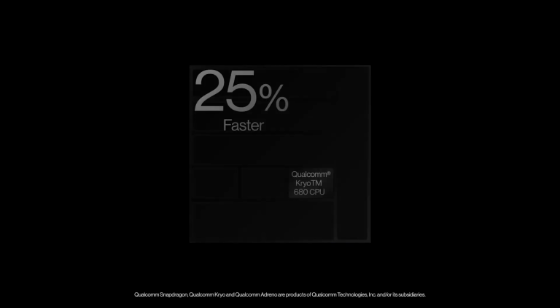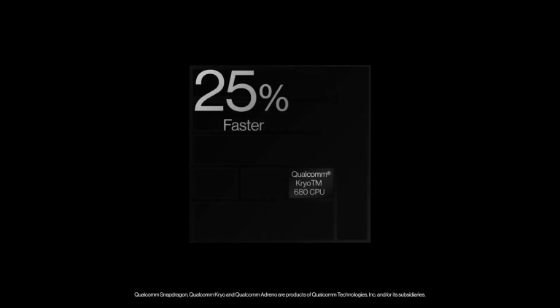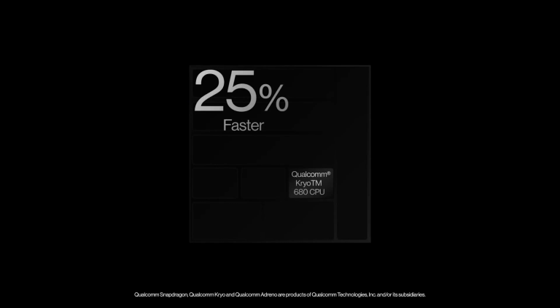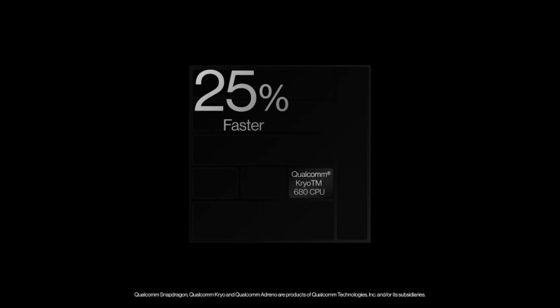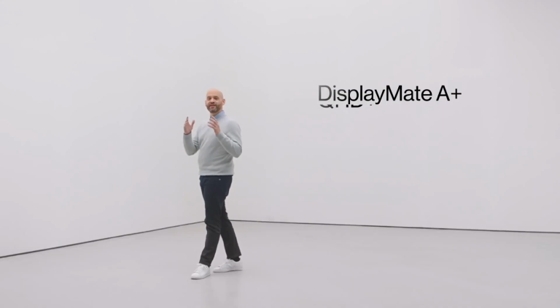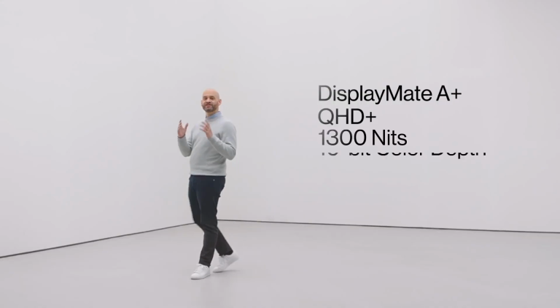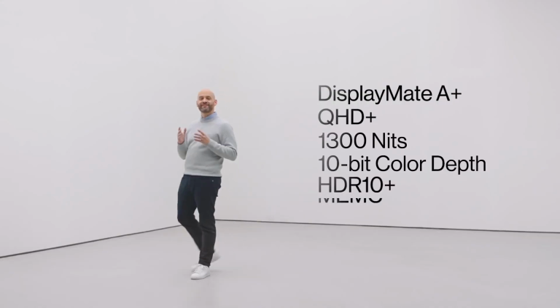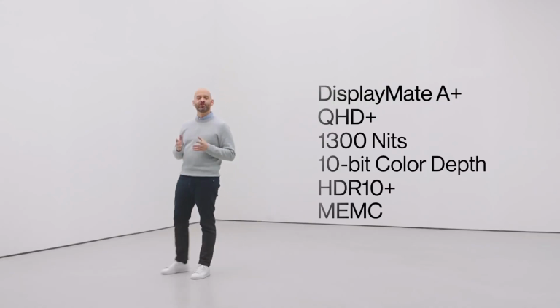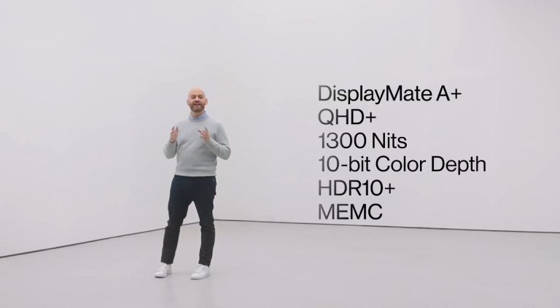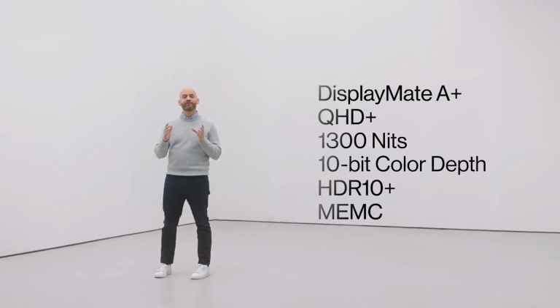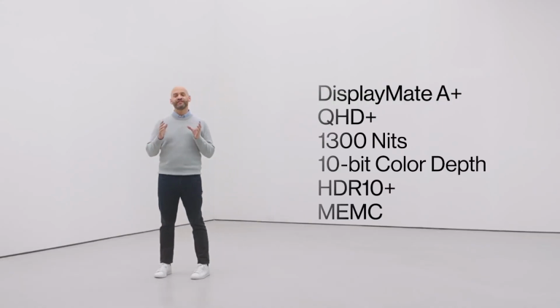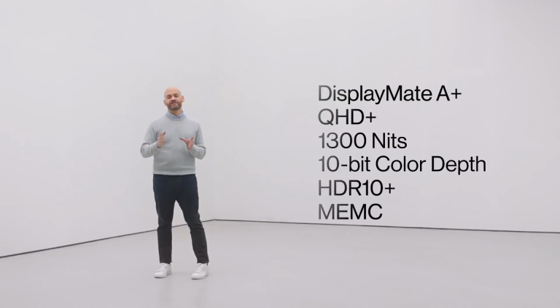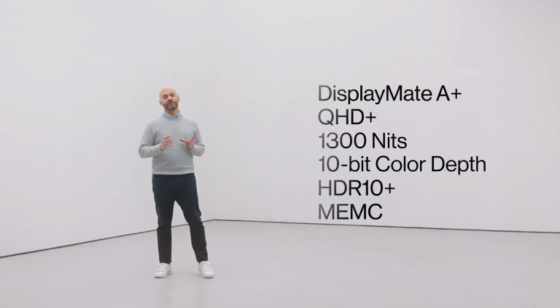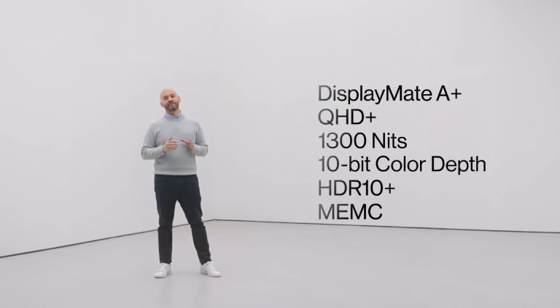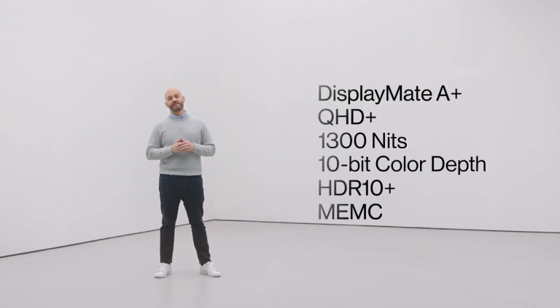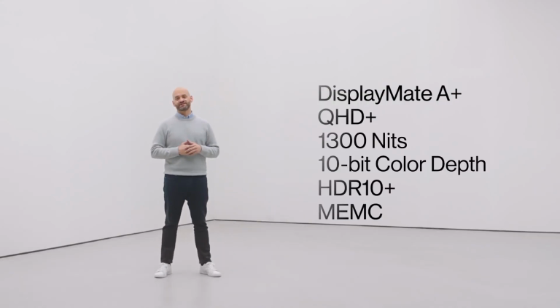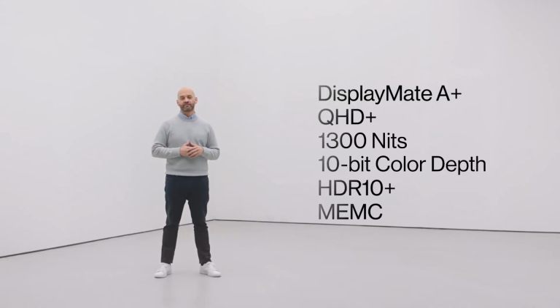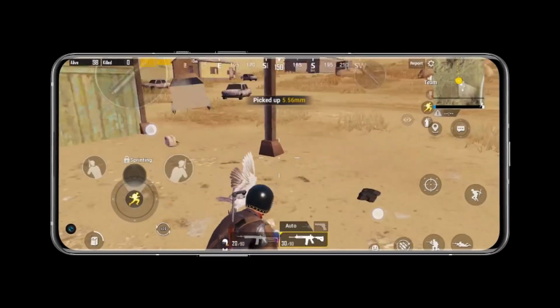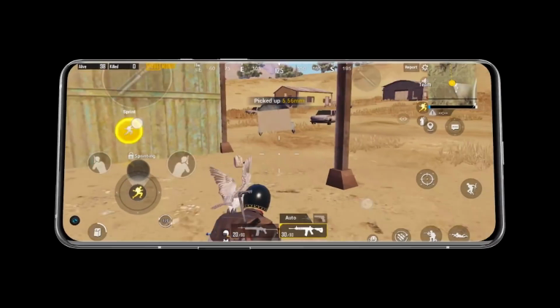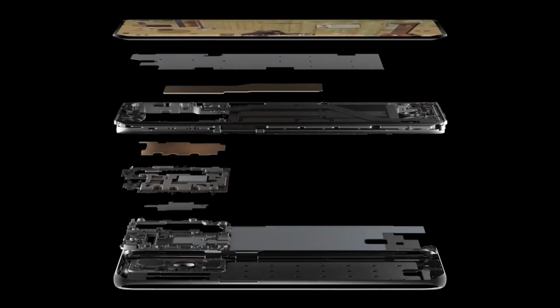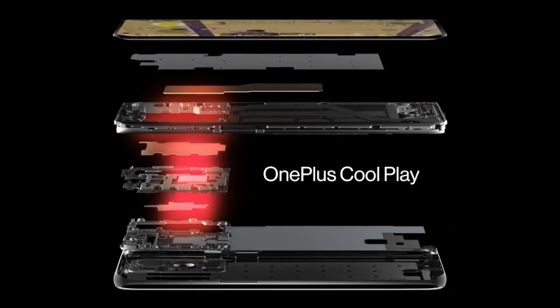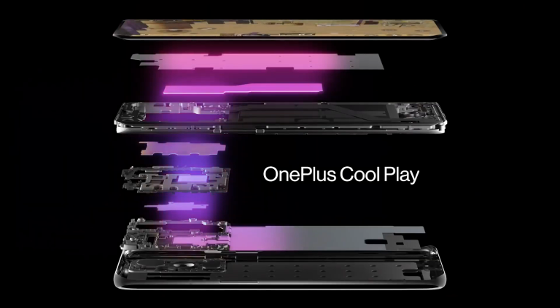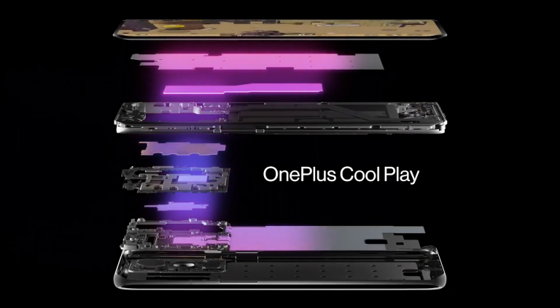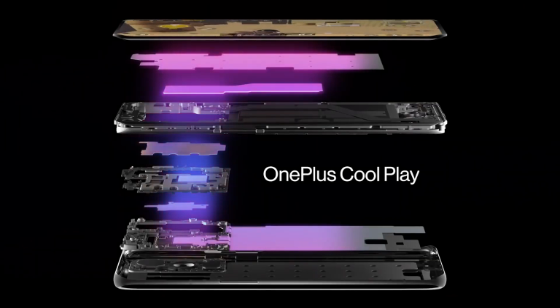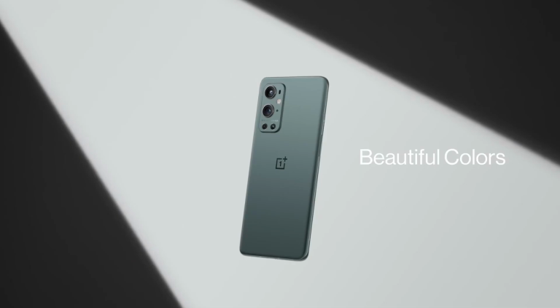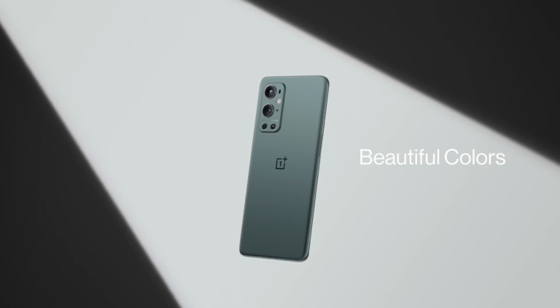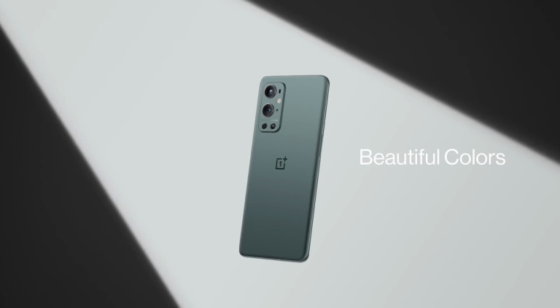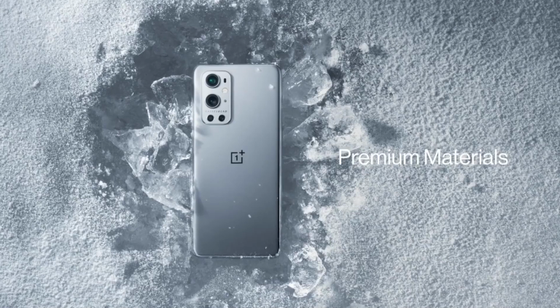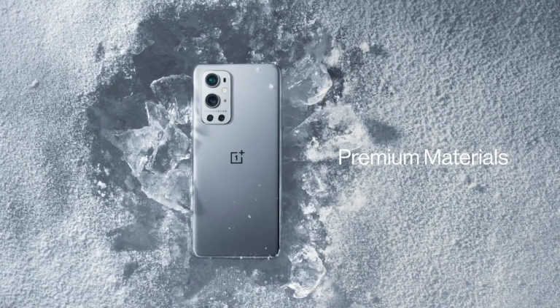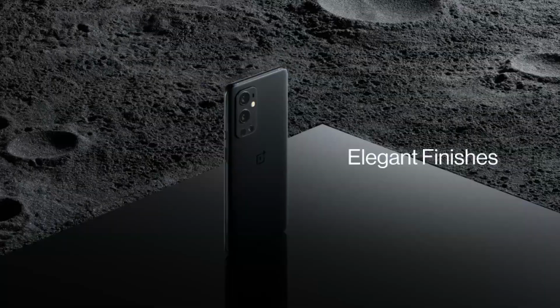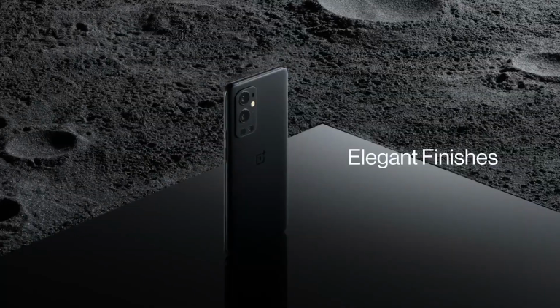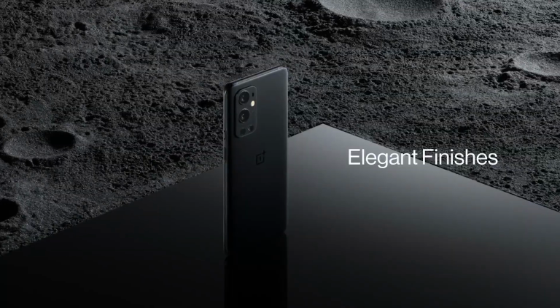Under the hood, the OnePlus 10 Pro would be powered by the Snapdragon 8 Gen 1 chipset, ensuring flagship-level performance.